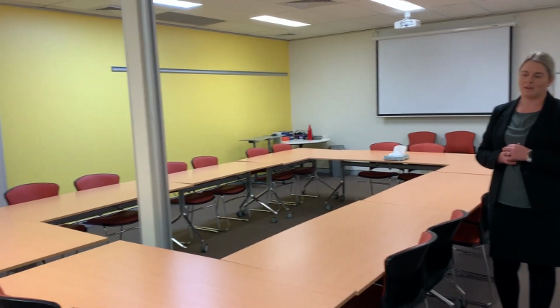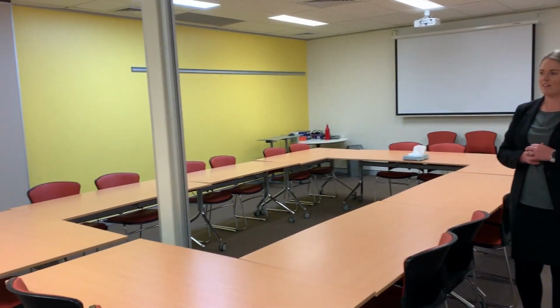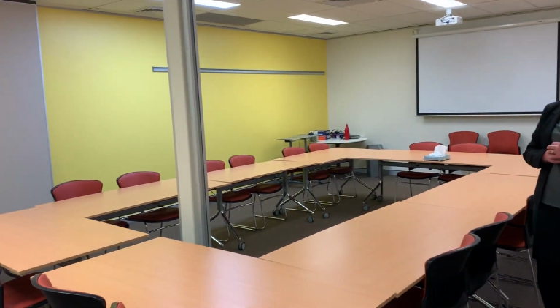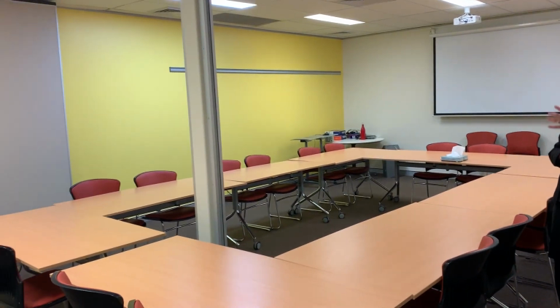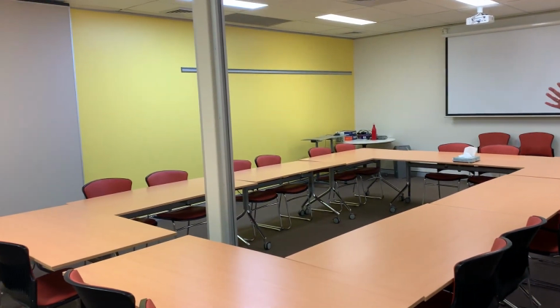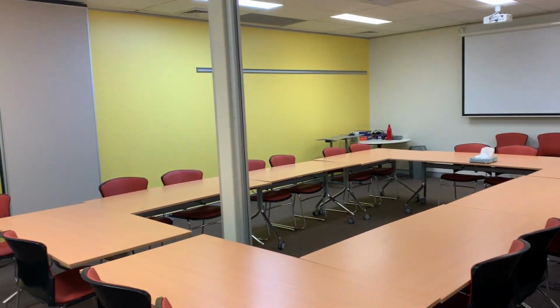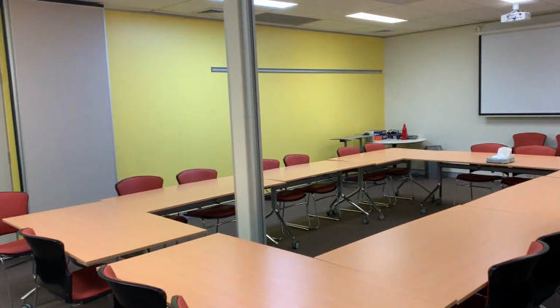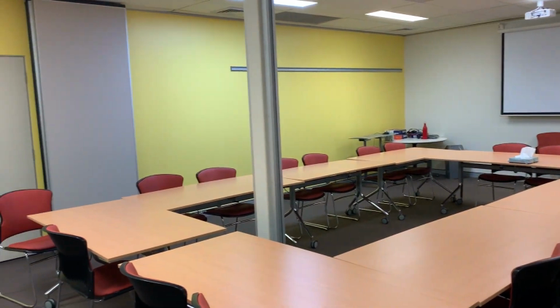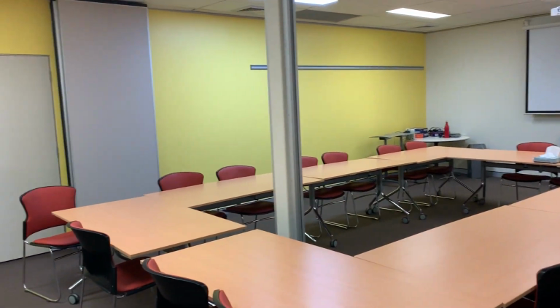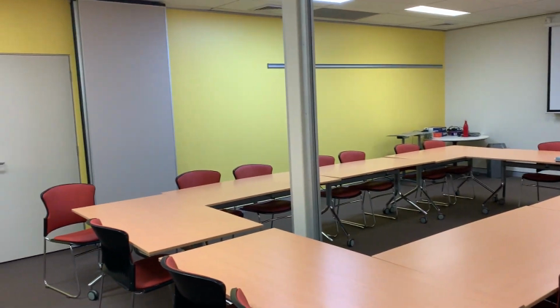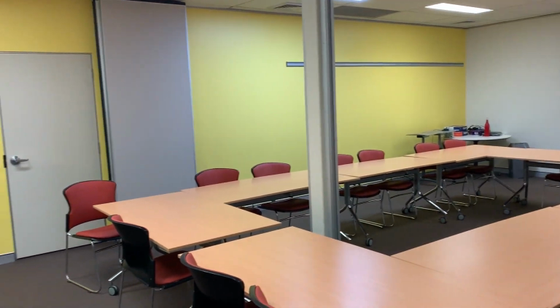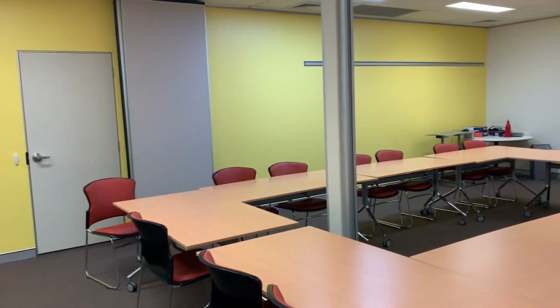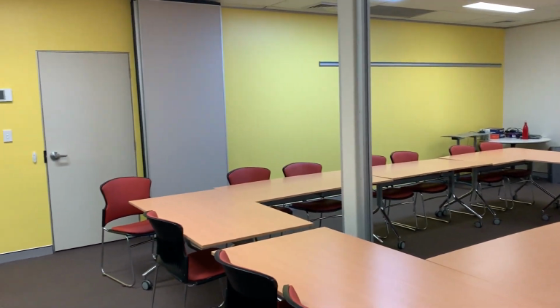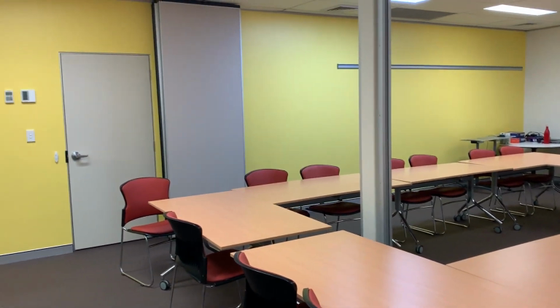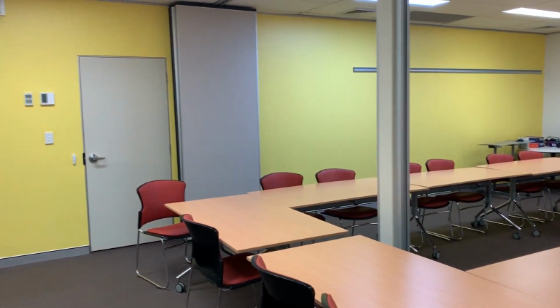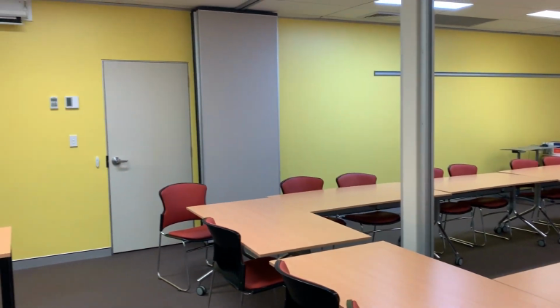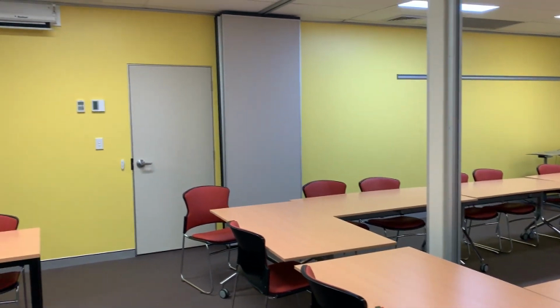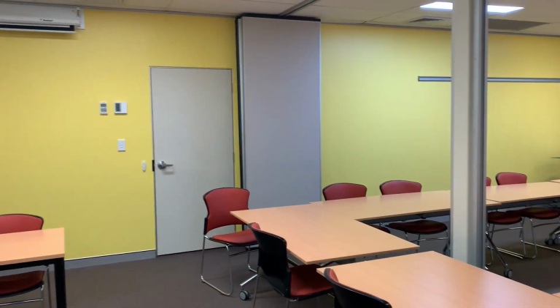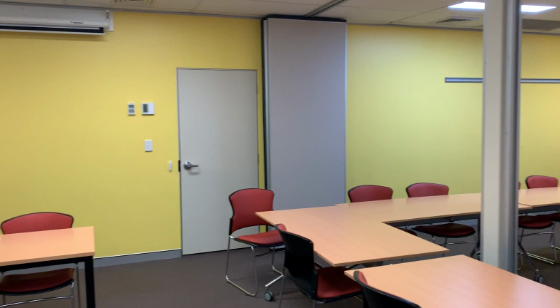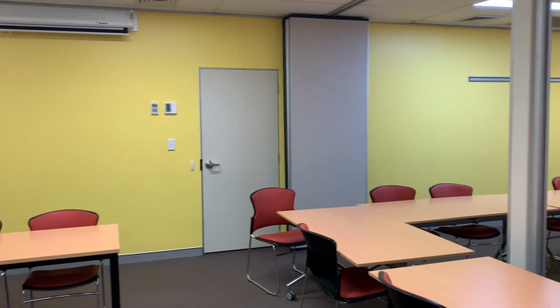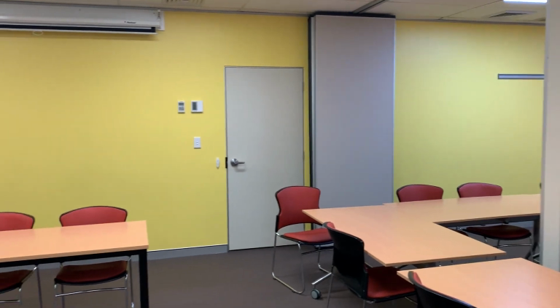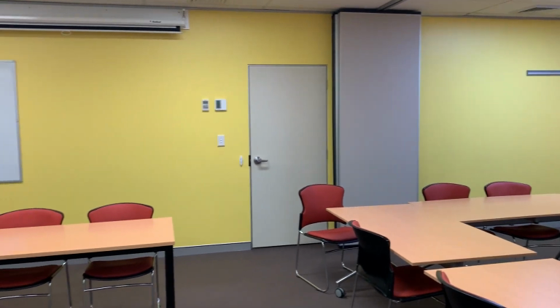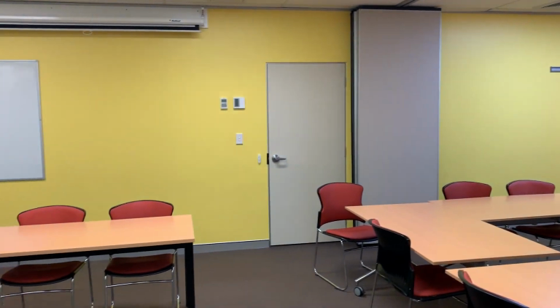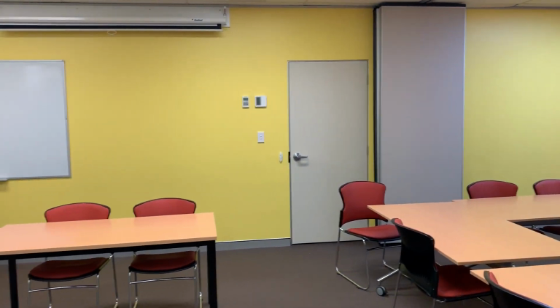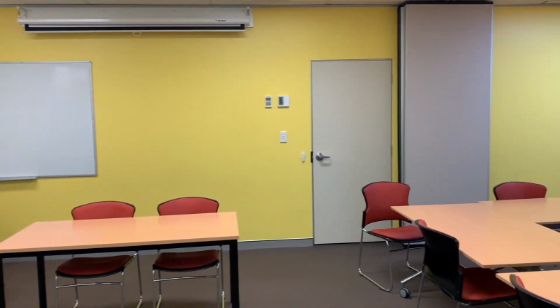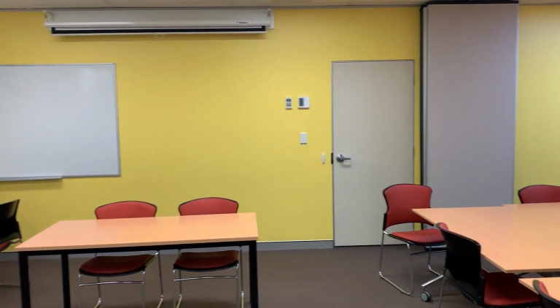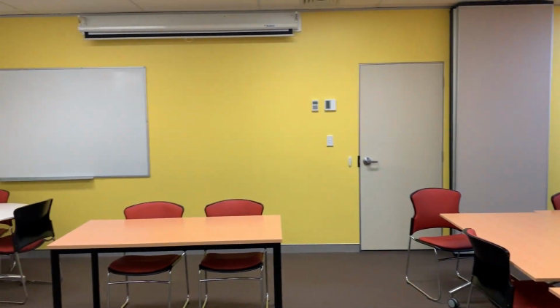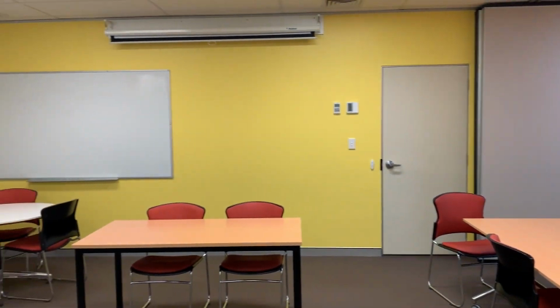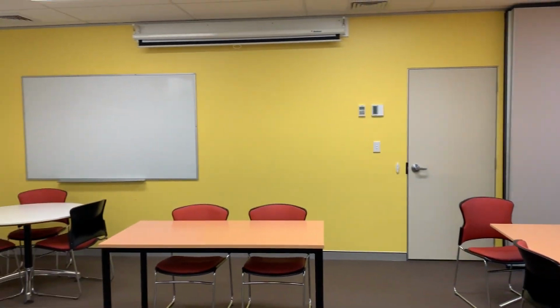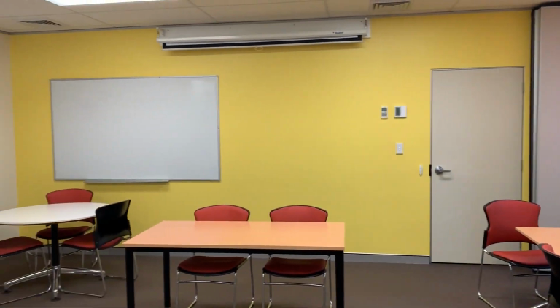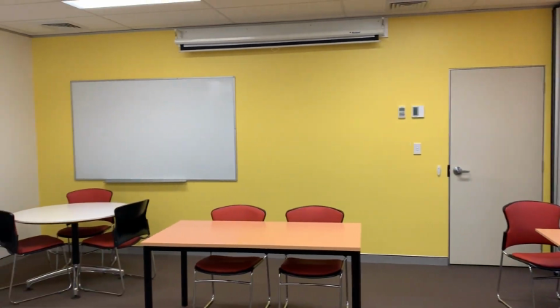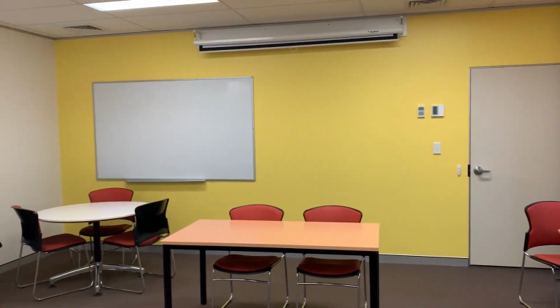There is the option for a projector and for multiple whiteboards around the room for breakout.